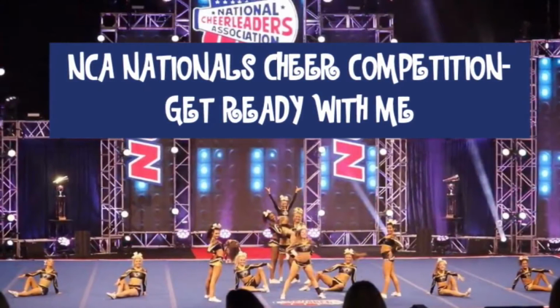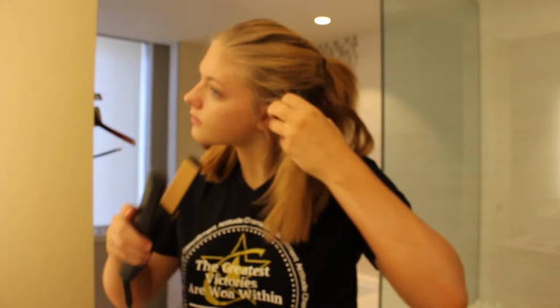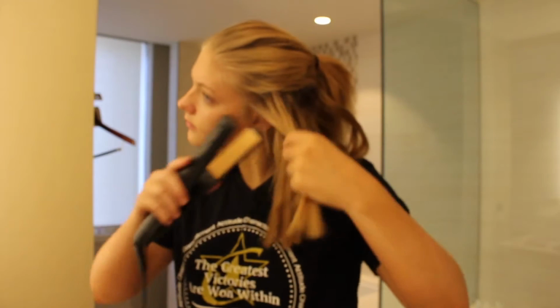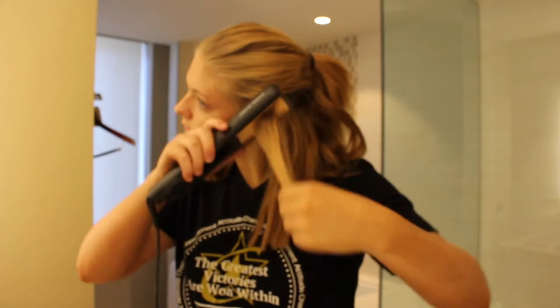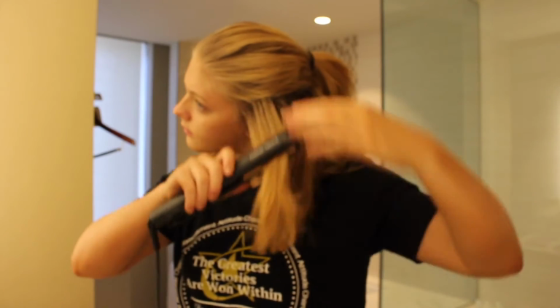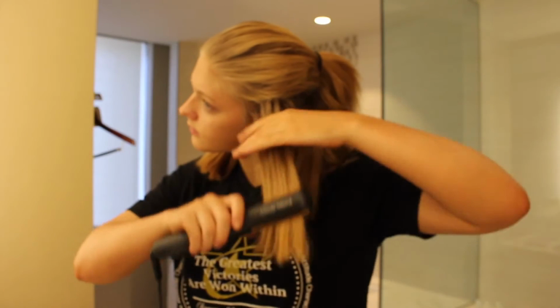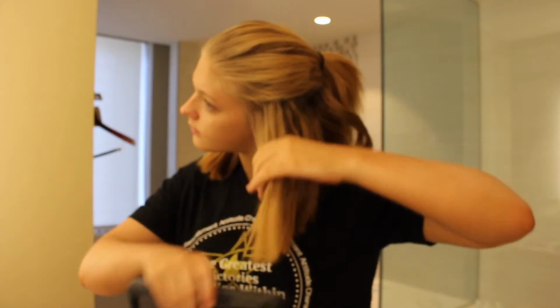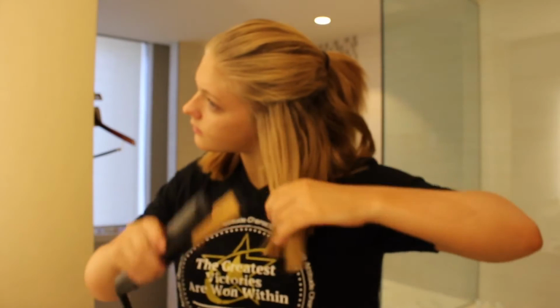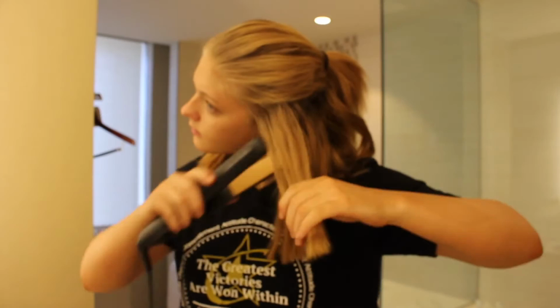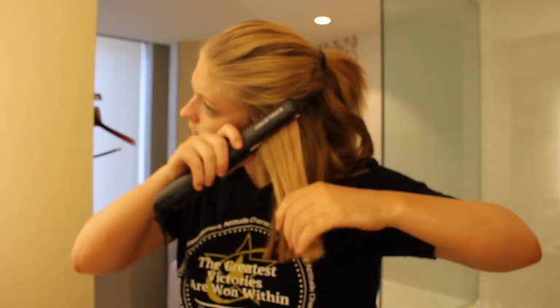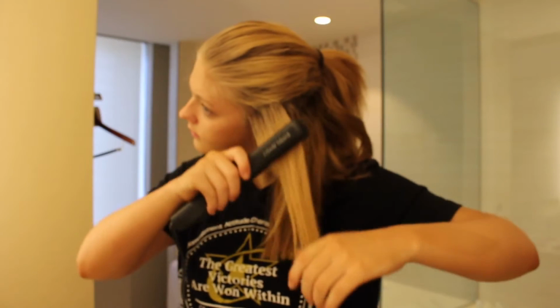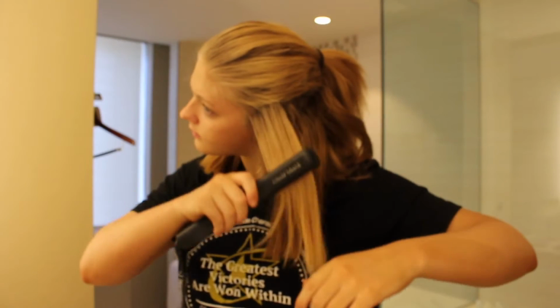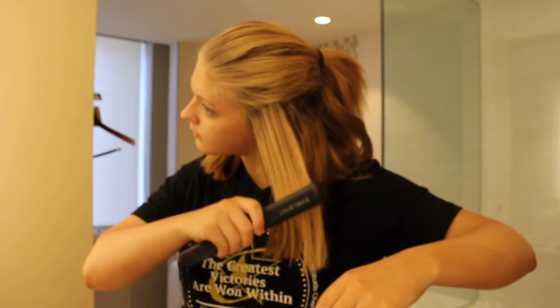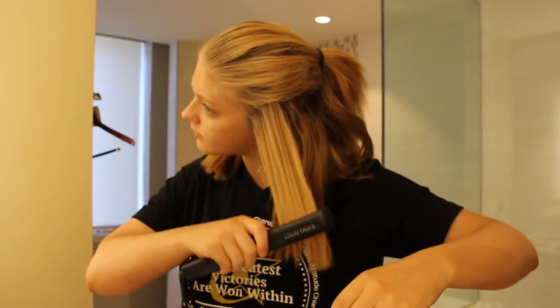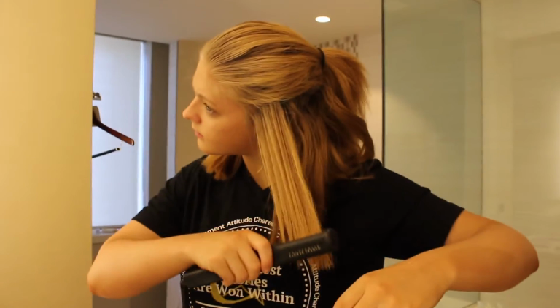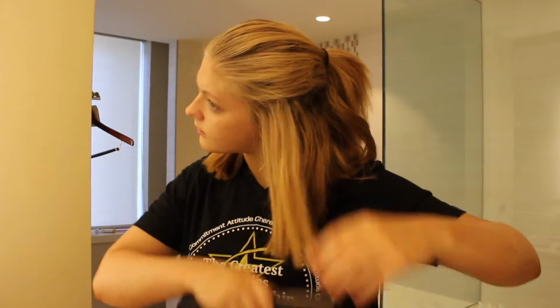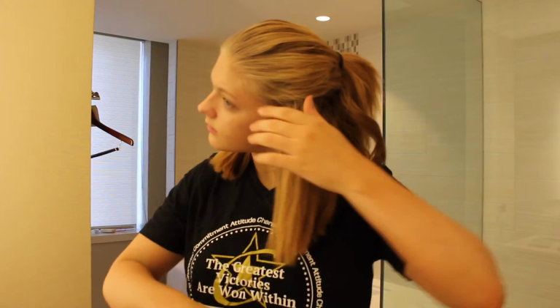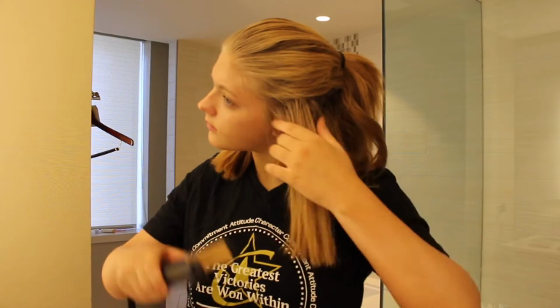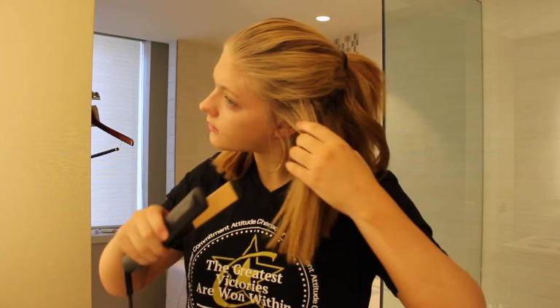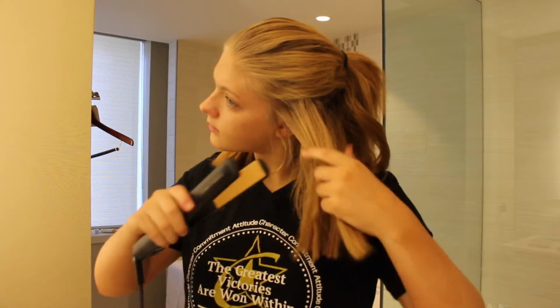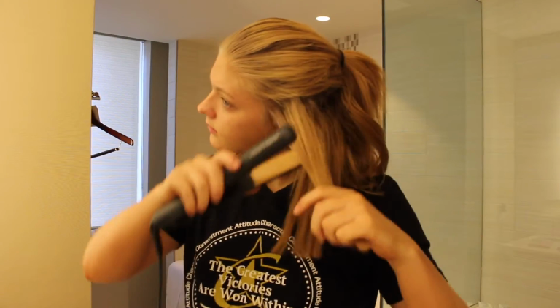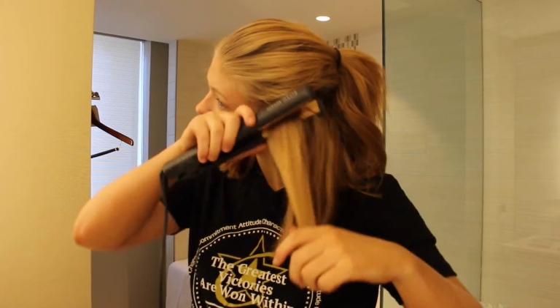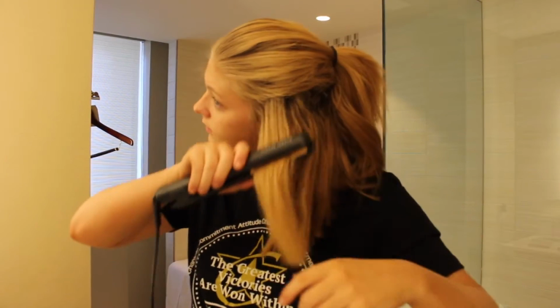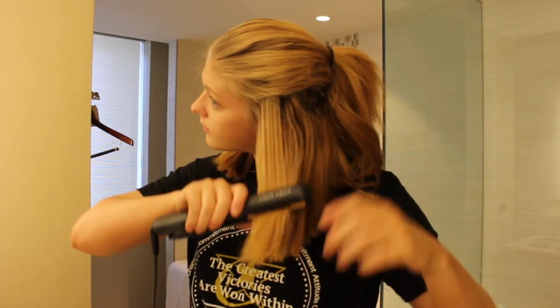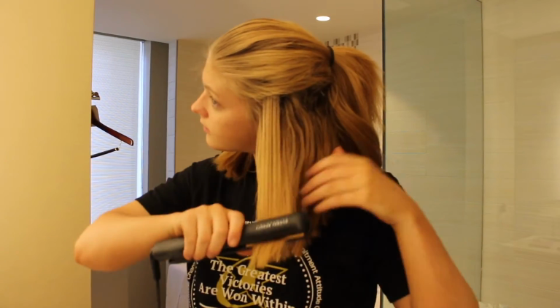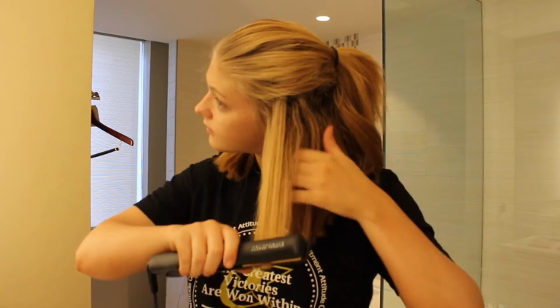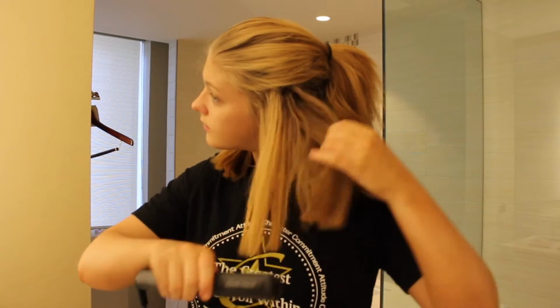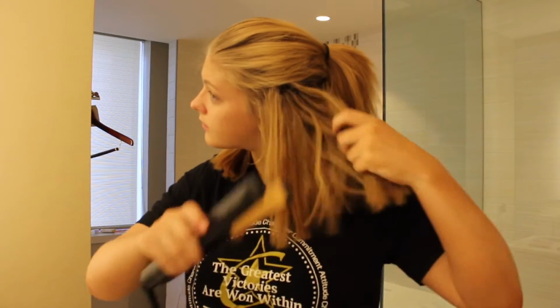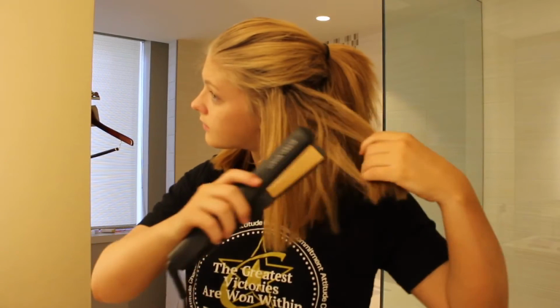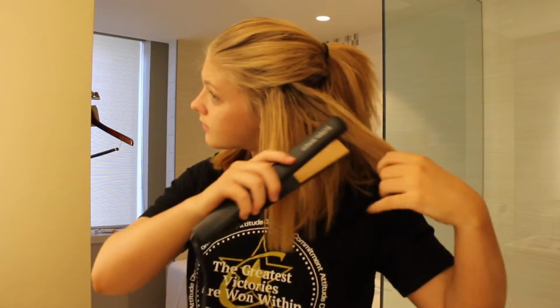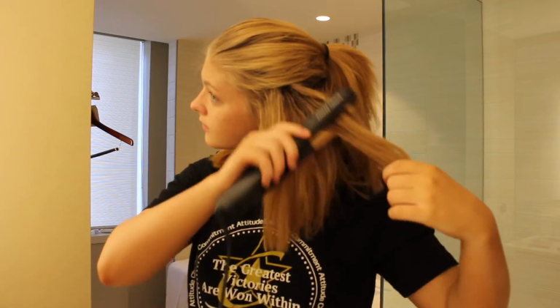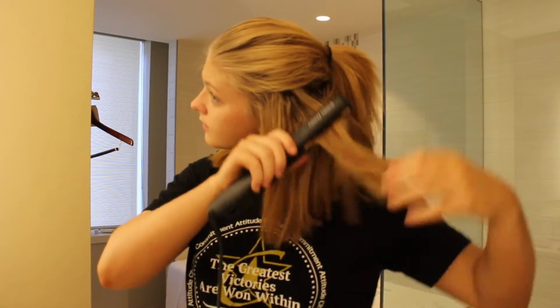The first thing I do to get ready for my cheer competition is just touch up the parts of my hair that aren't completely straight.